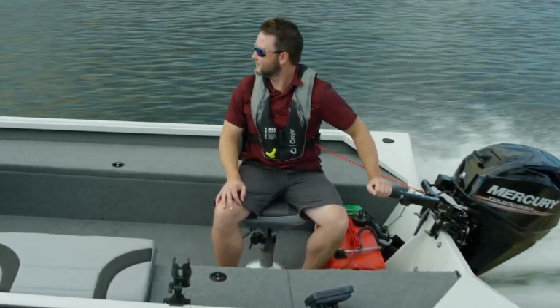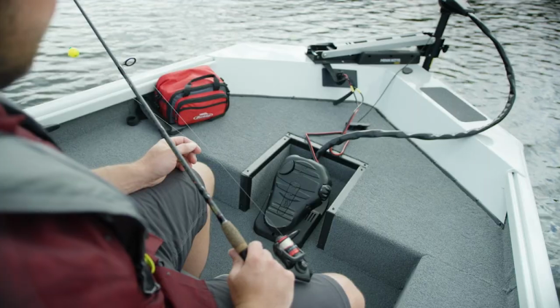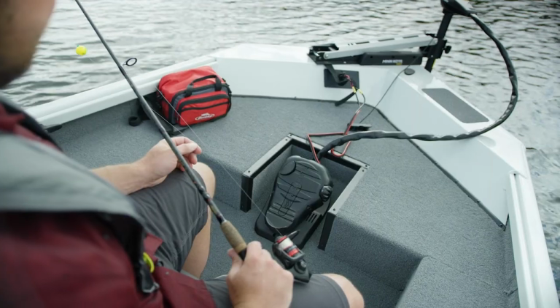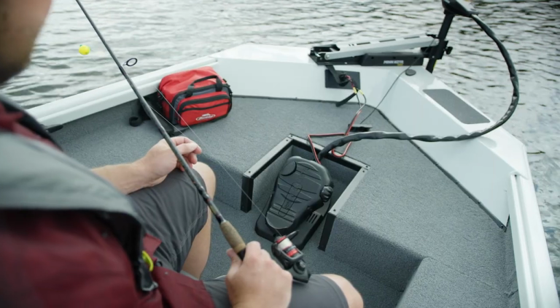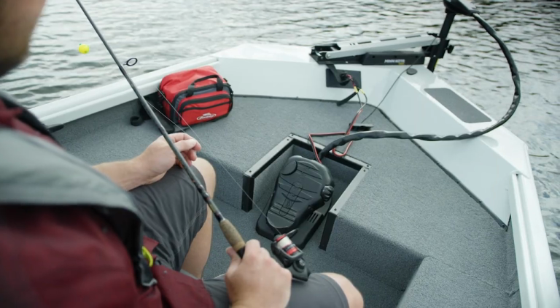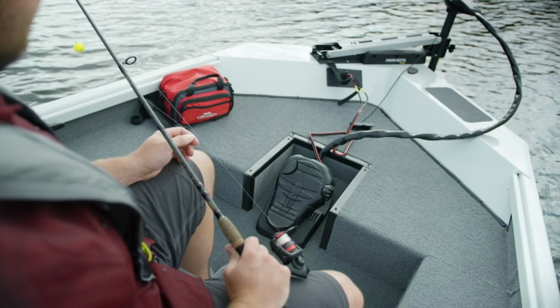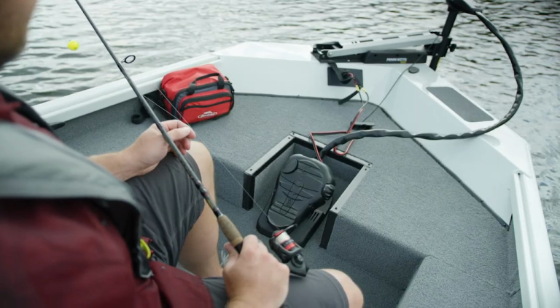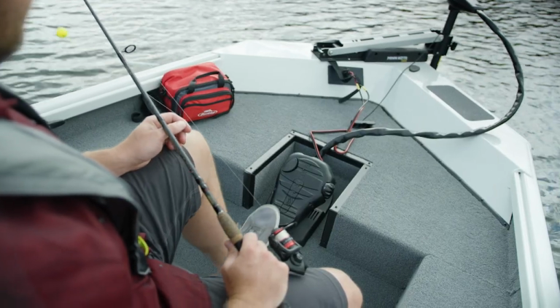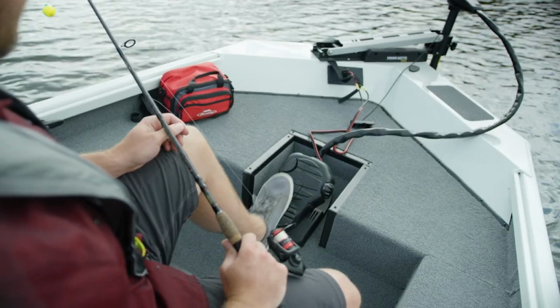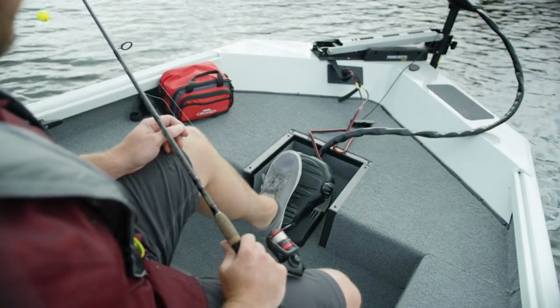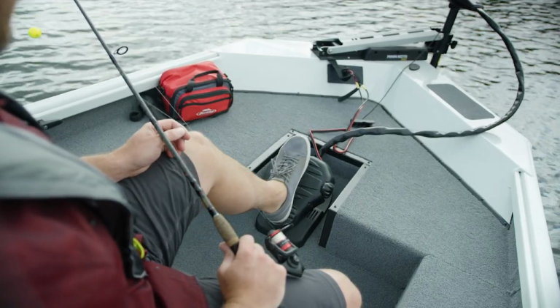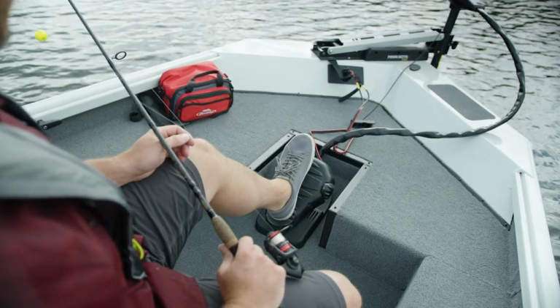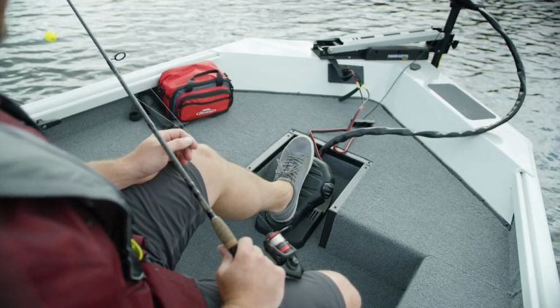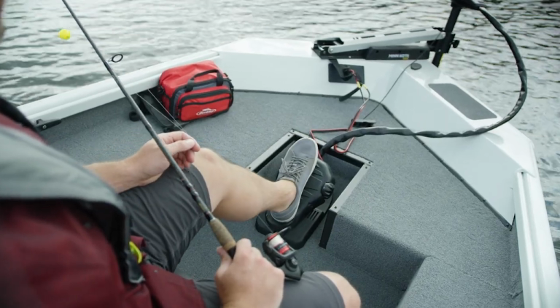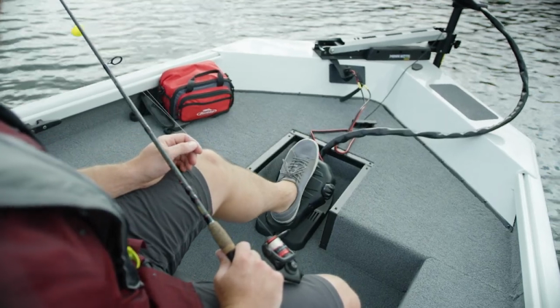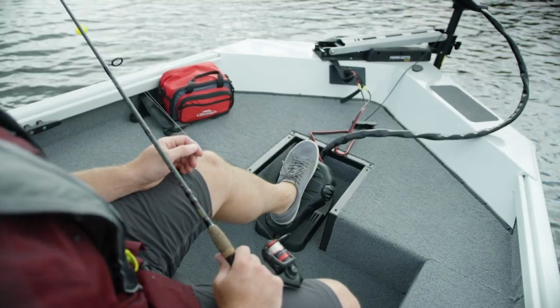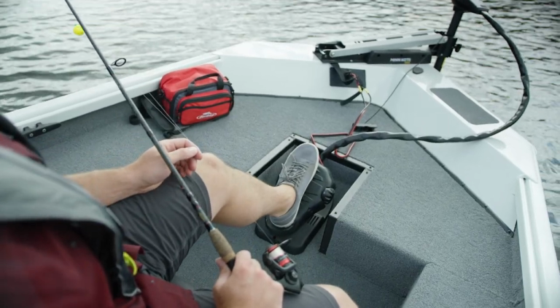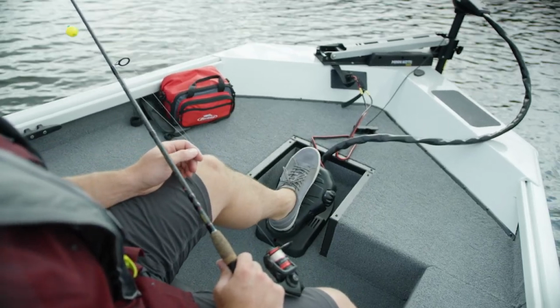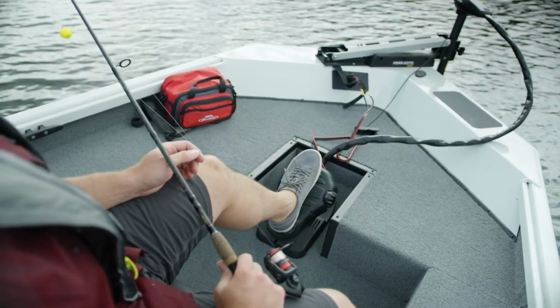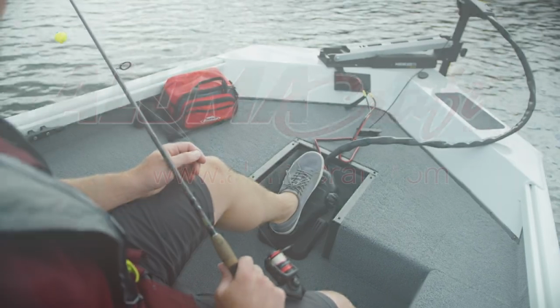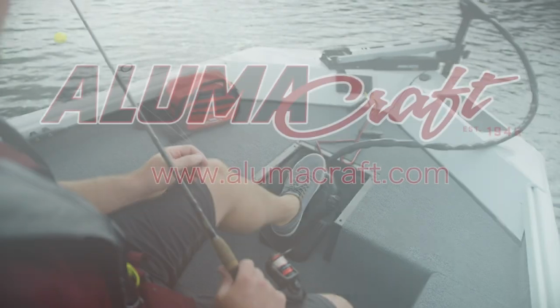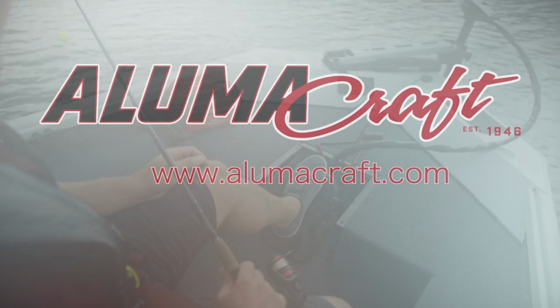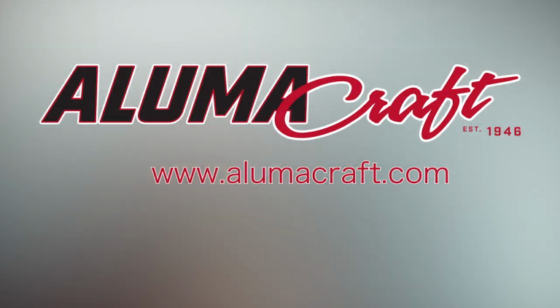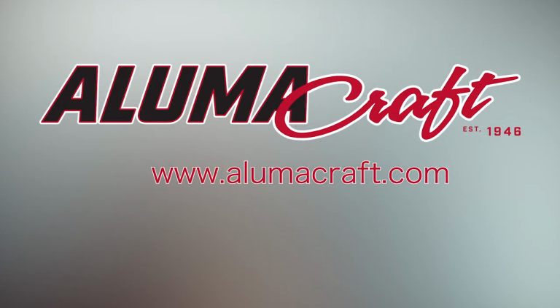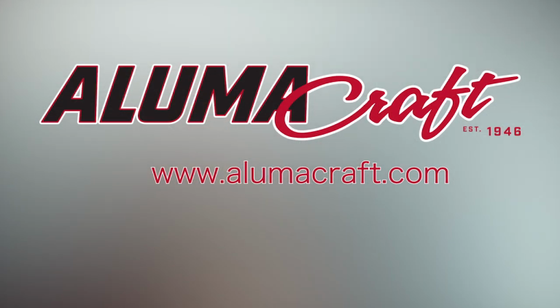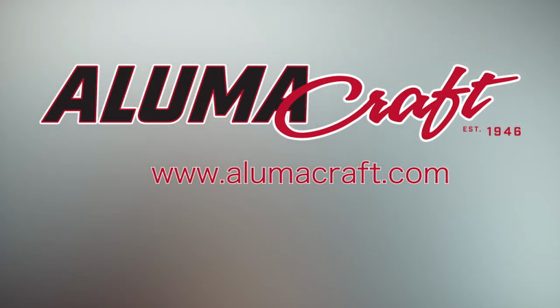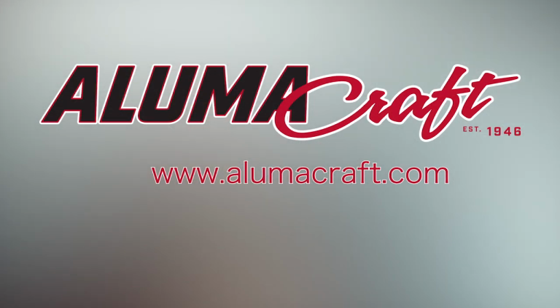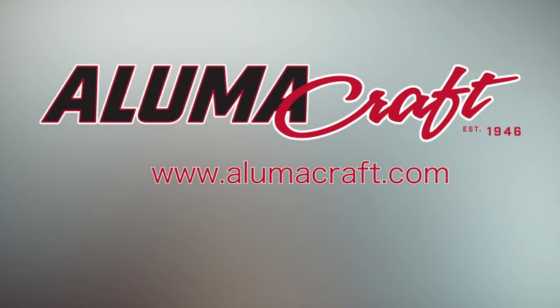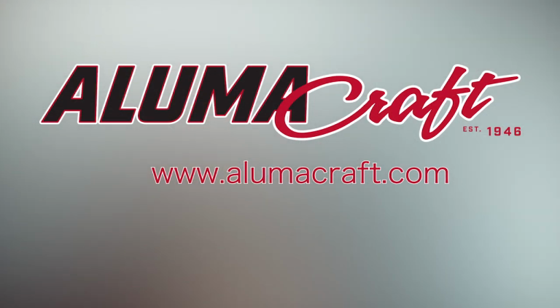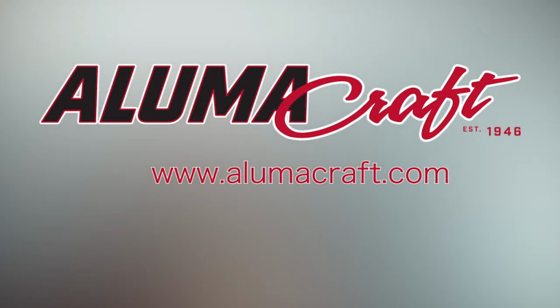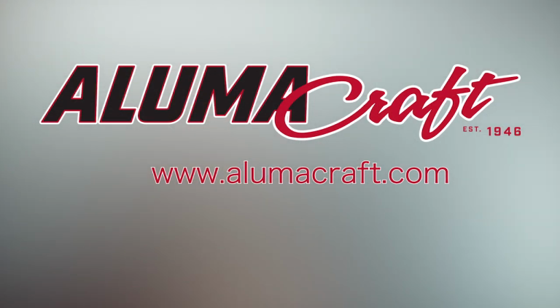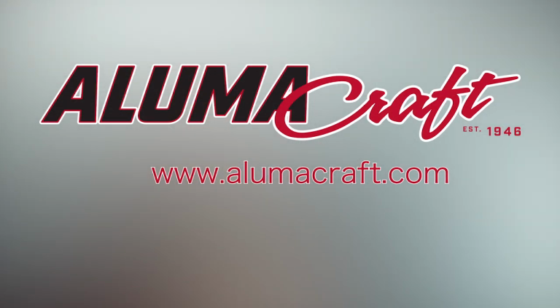To learn more about the Crappie Deluxe or to take yours home, visit your local Lumicraft dealer. Now let's get back to the action.